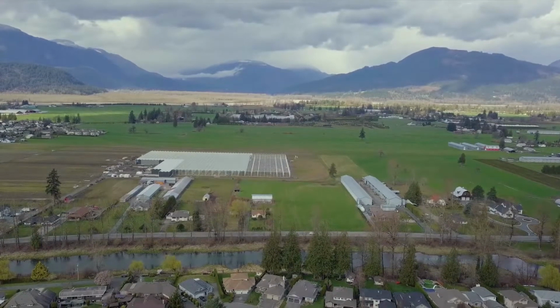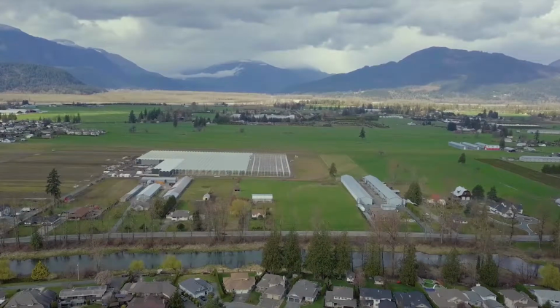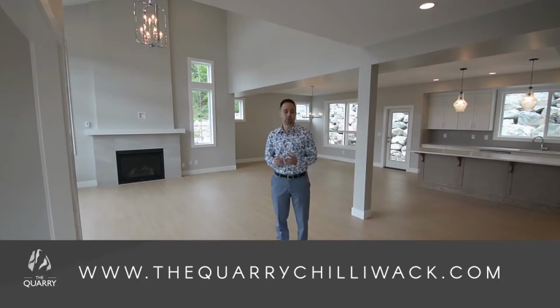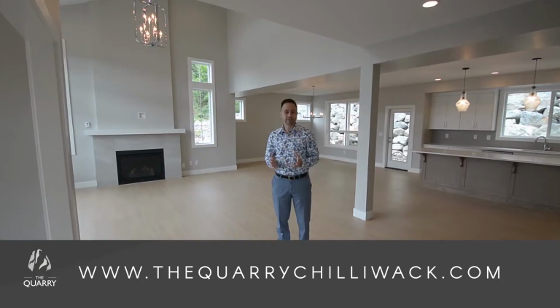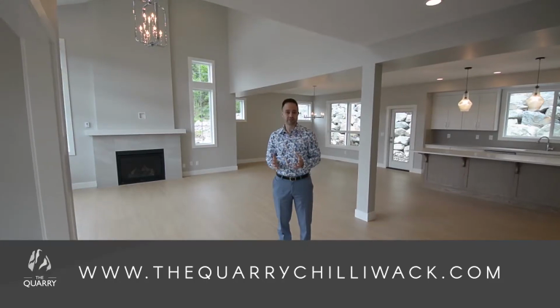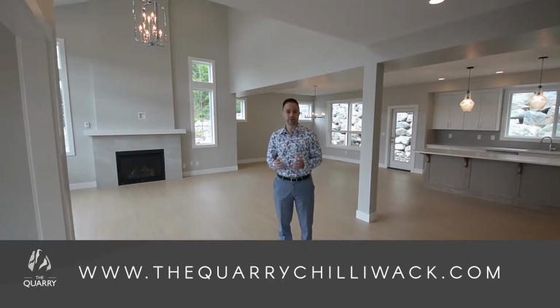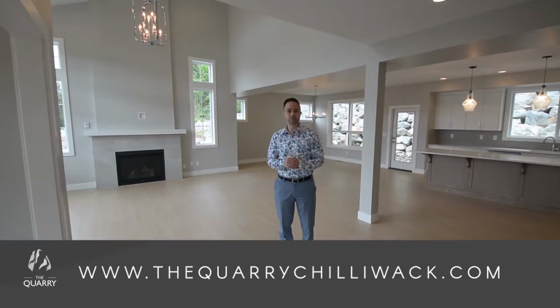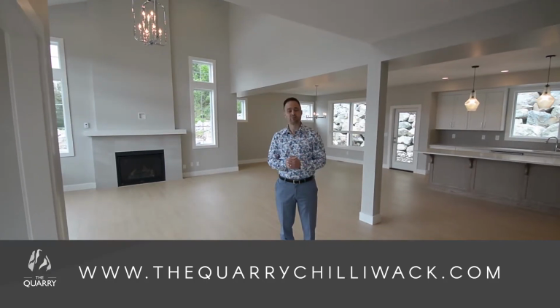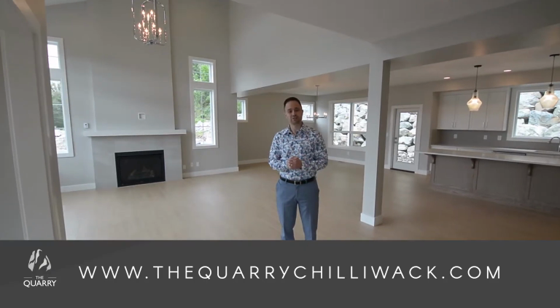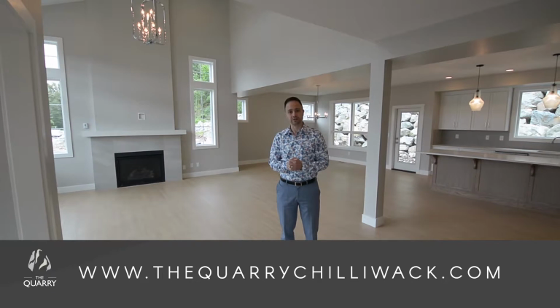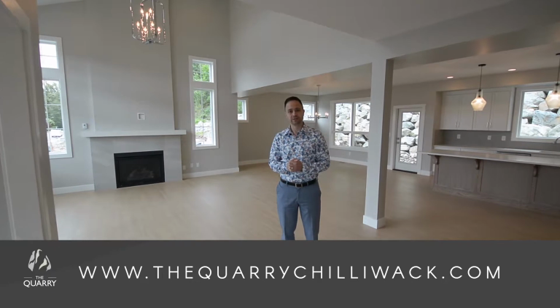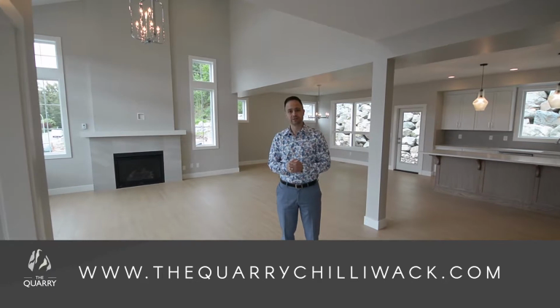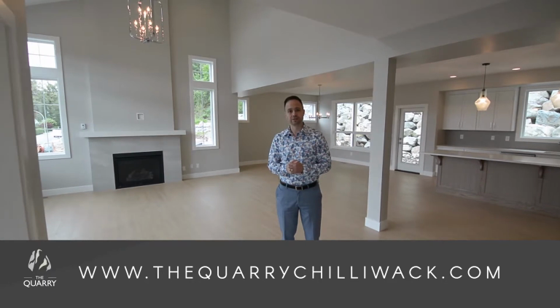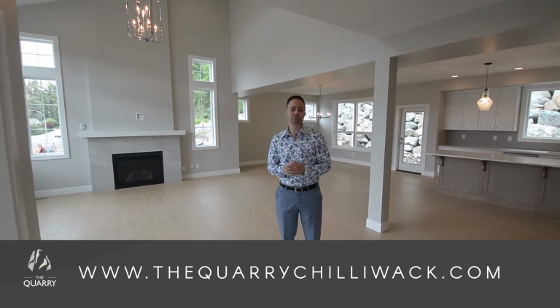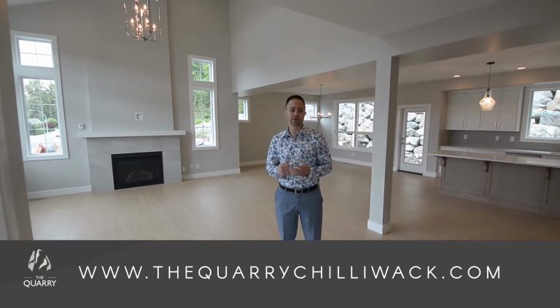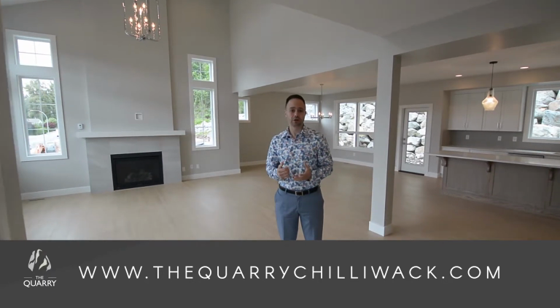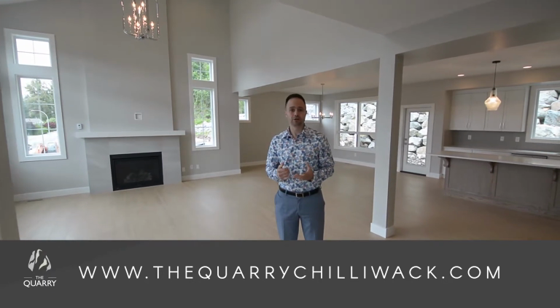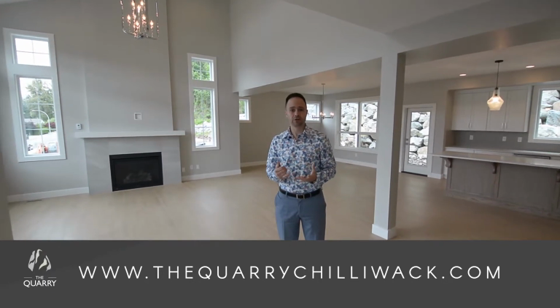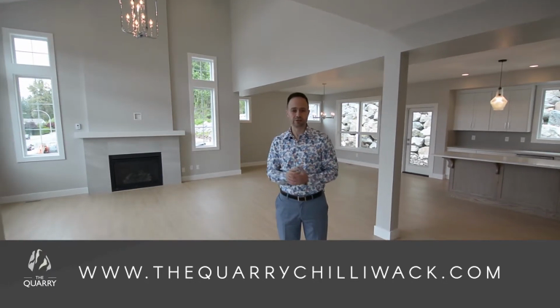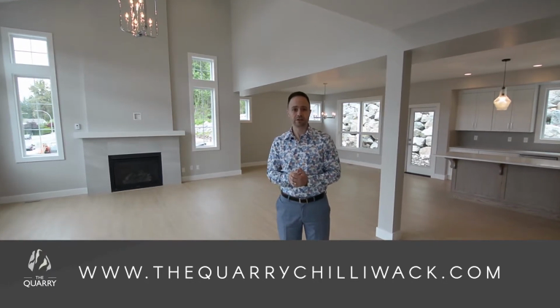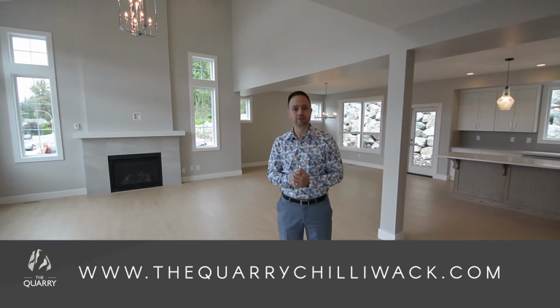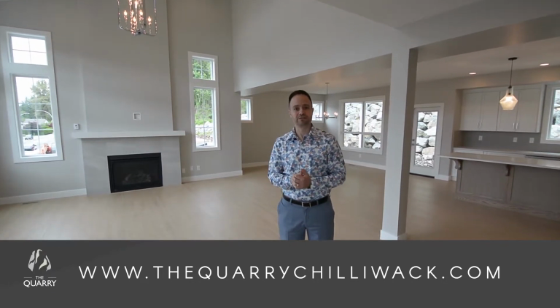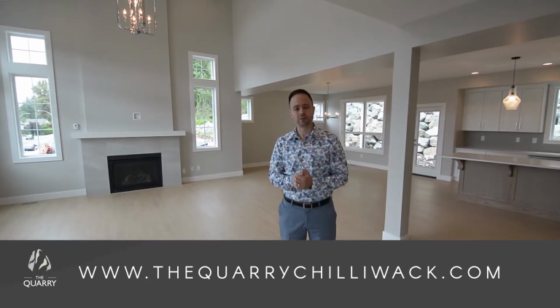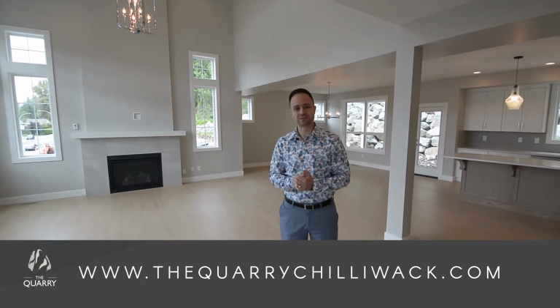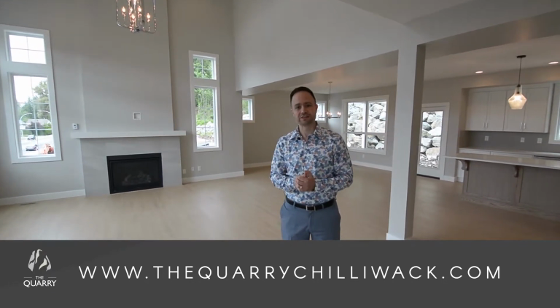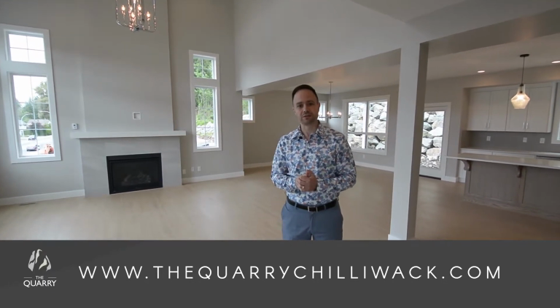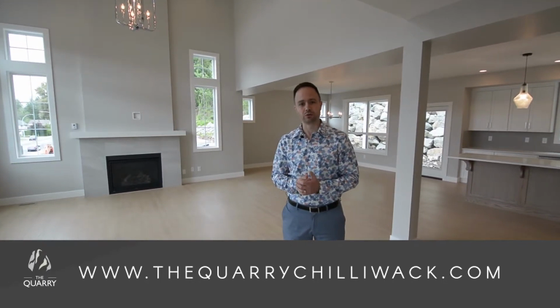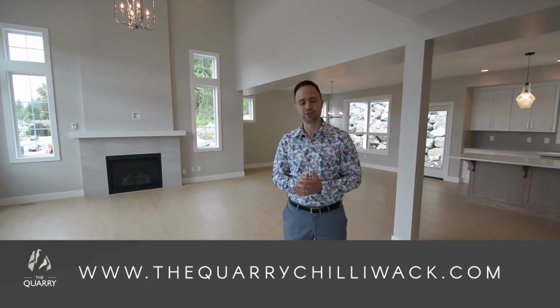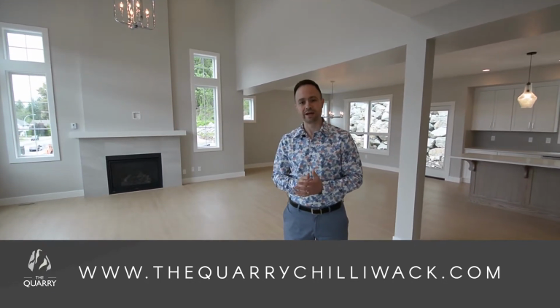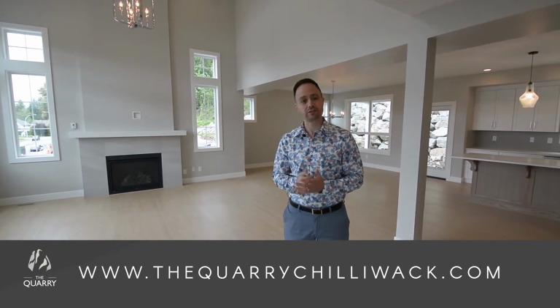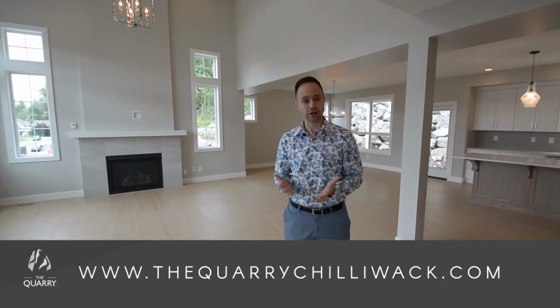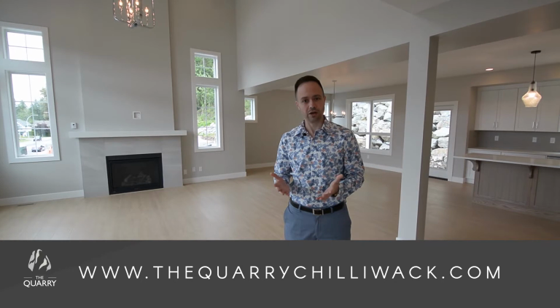For more details or to book a private showing, please feel free to call or email me, or visit our website at thecoreychilliwack.com.